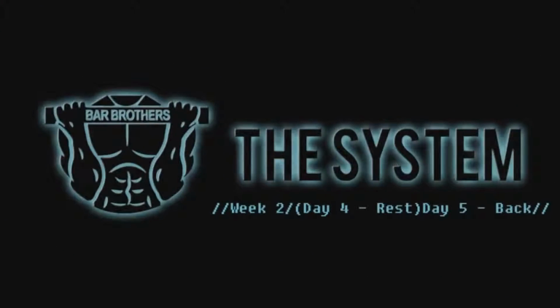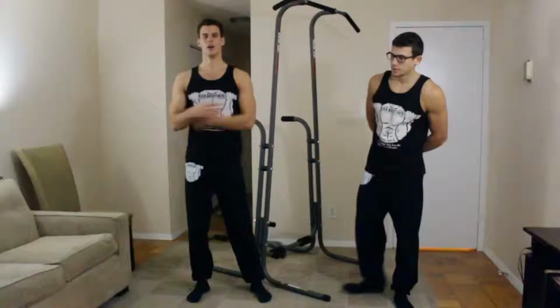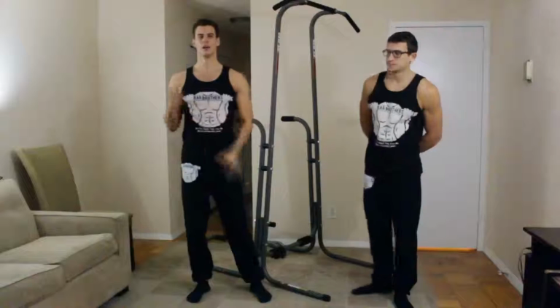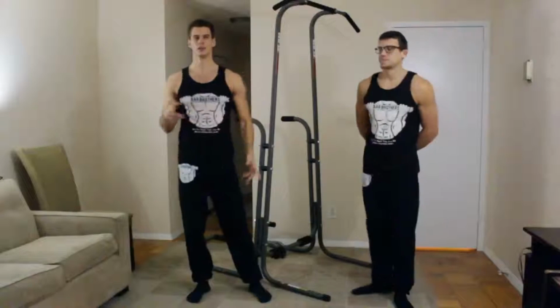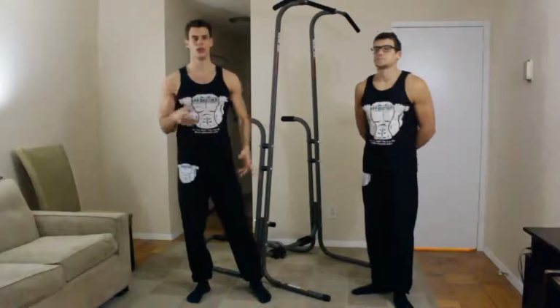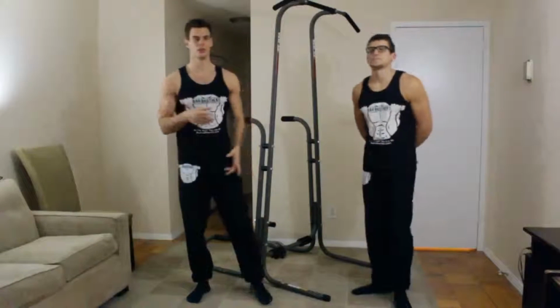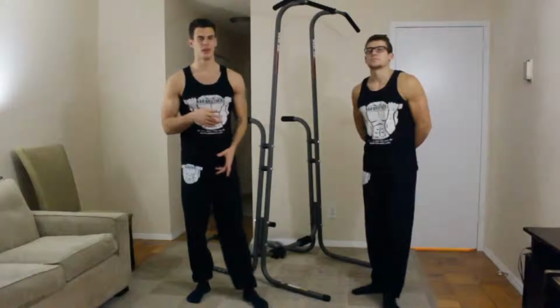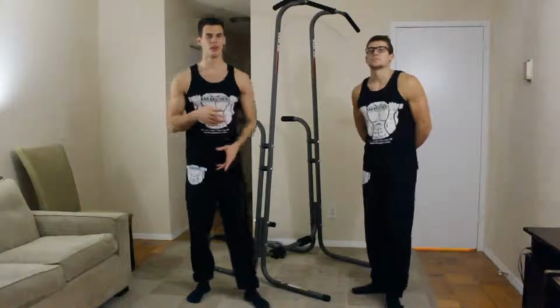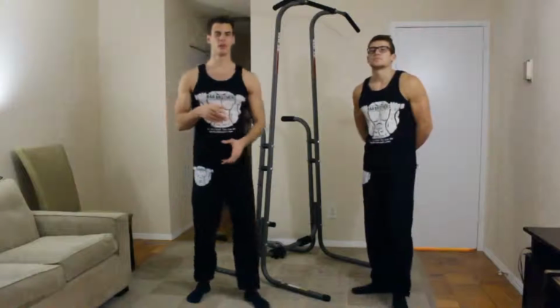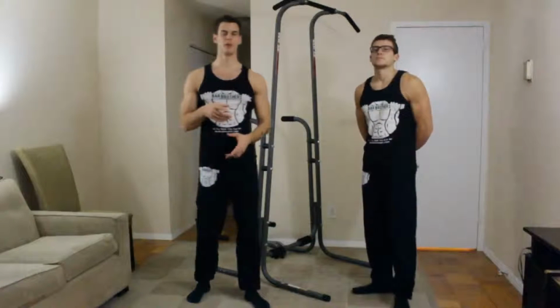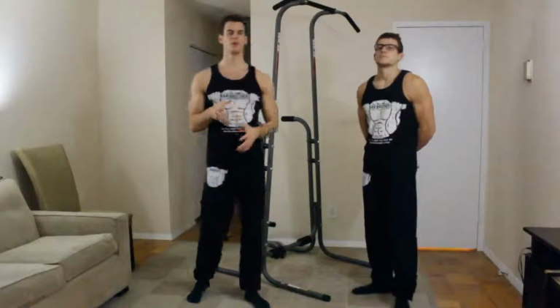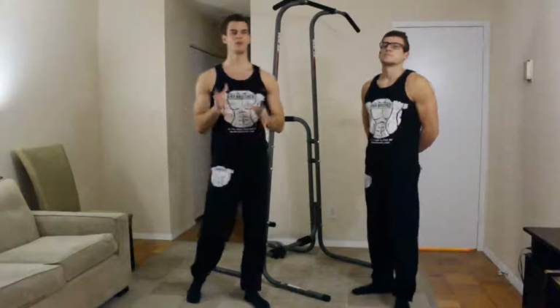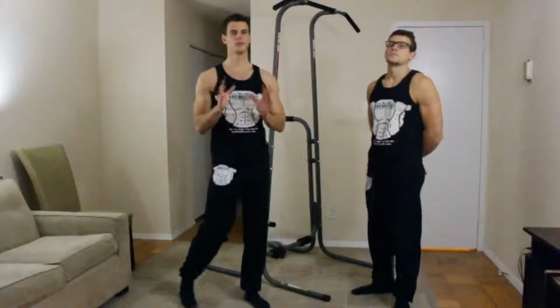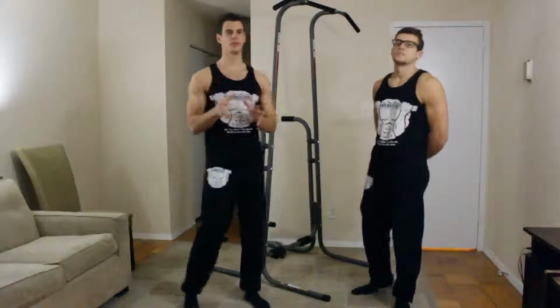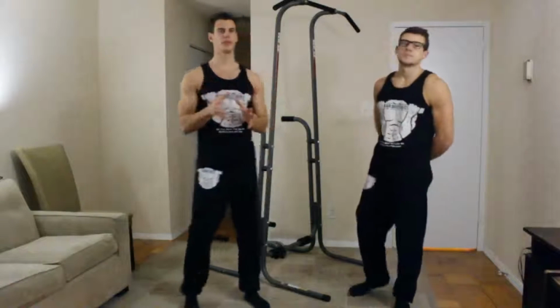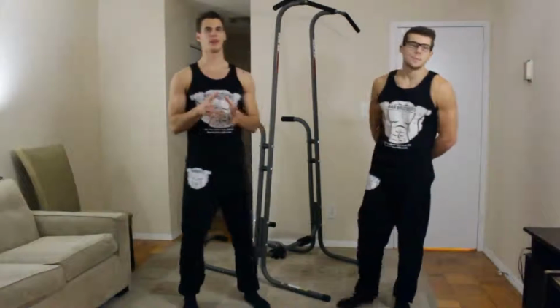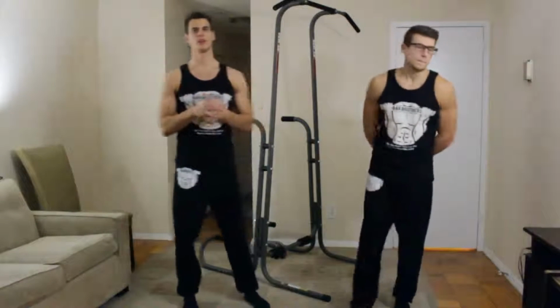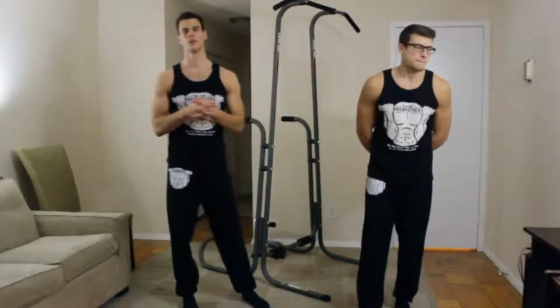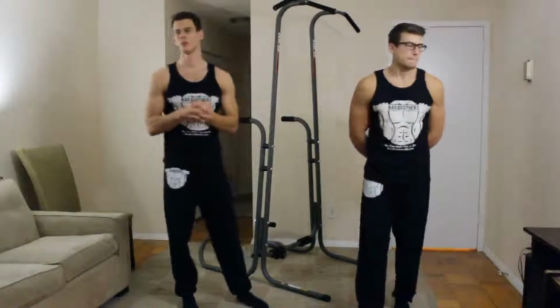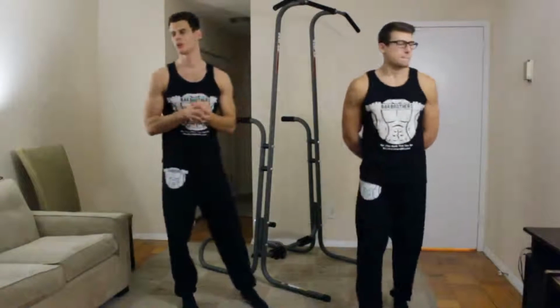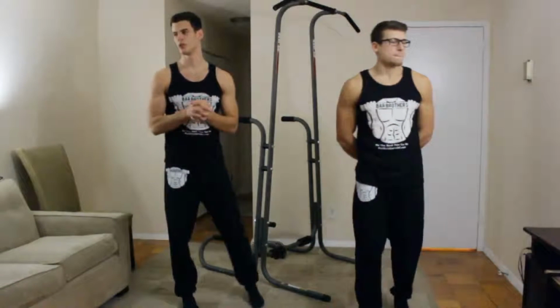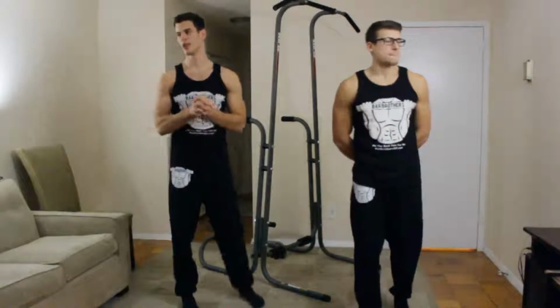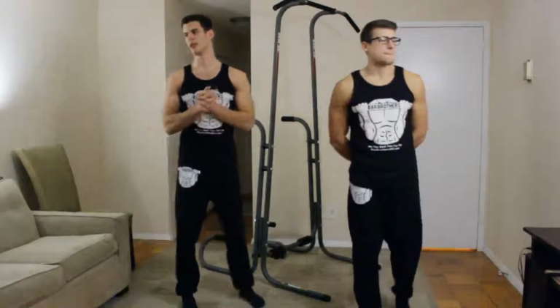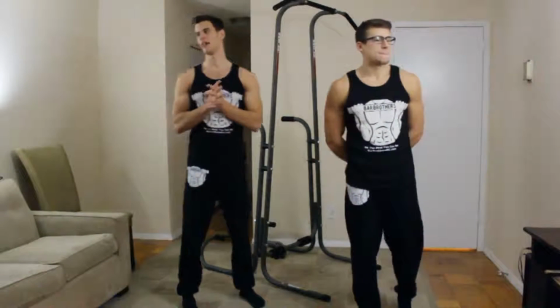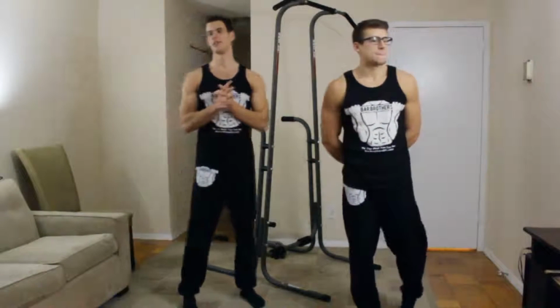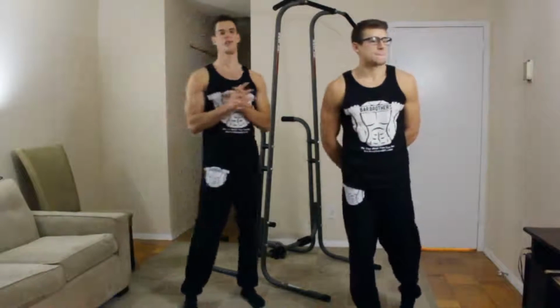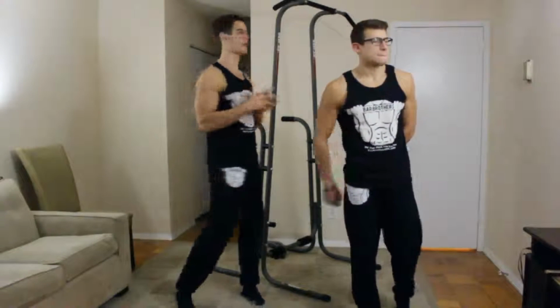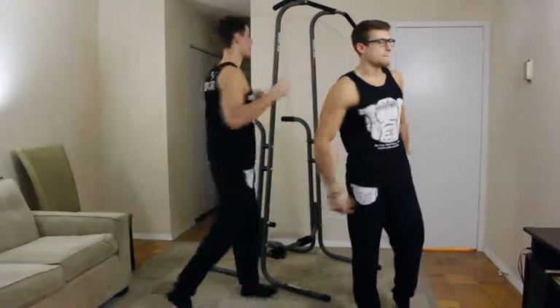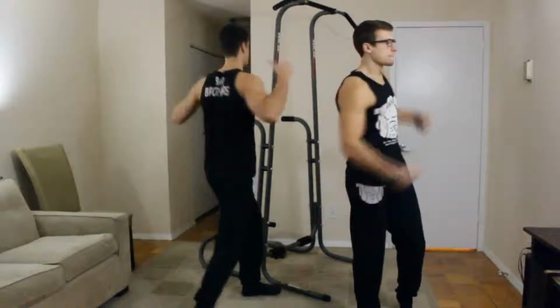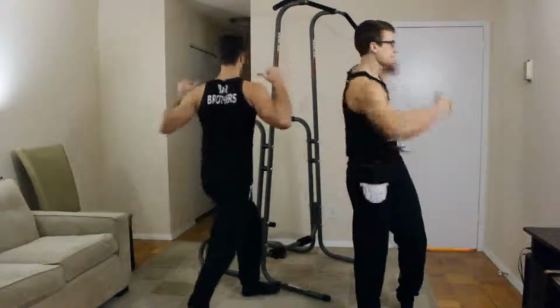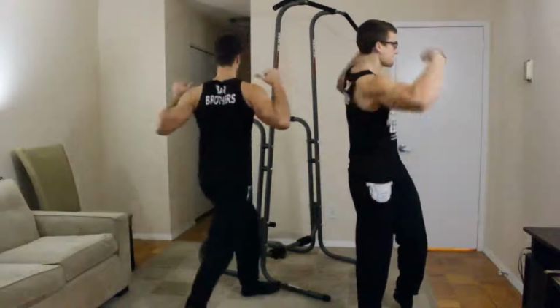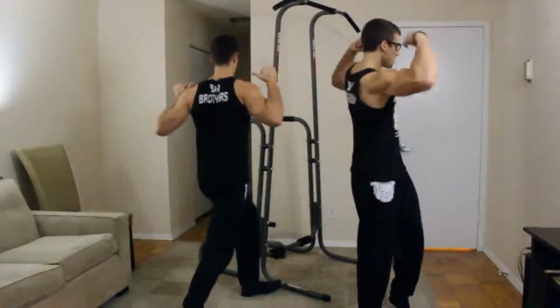Yesterday was day four of week two — rest day. Hope you enjoyed that. Today is day five, back day.